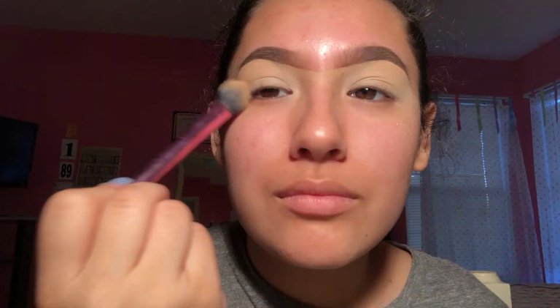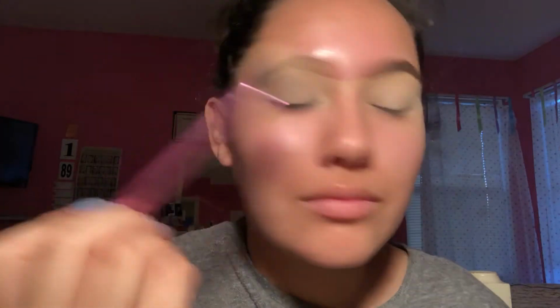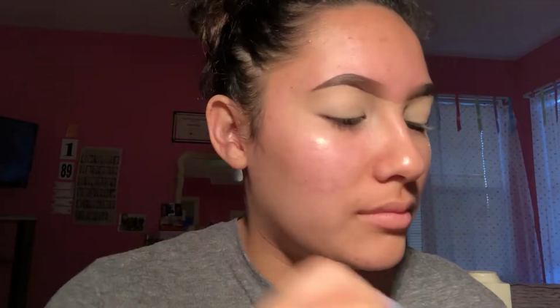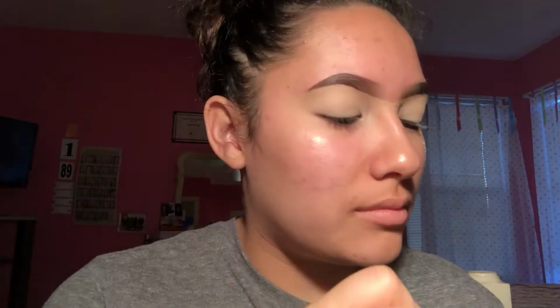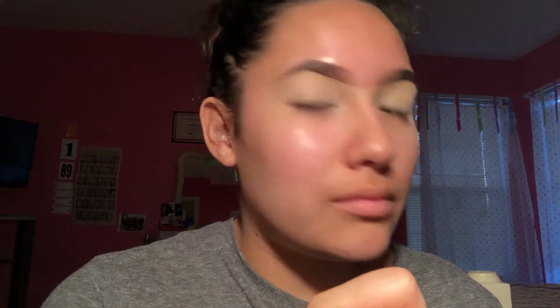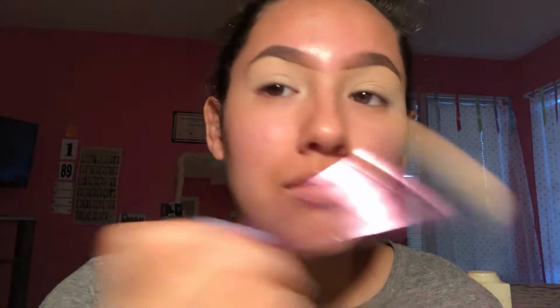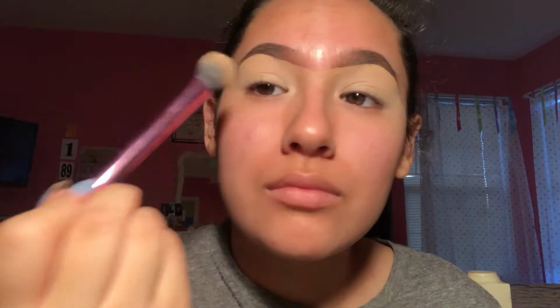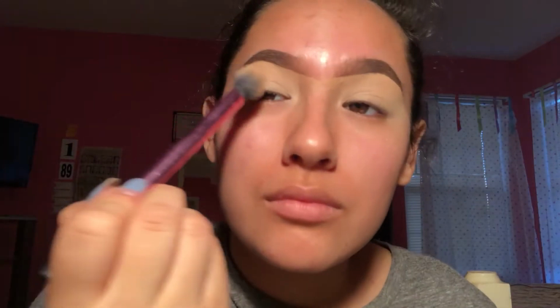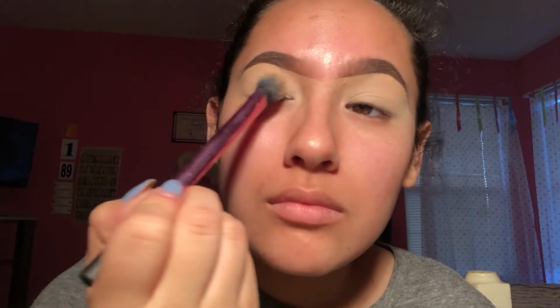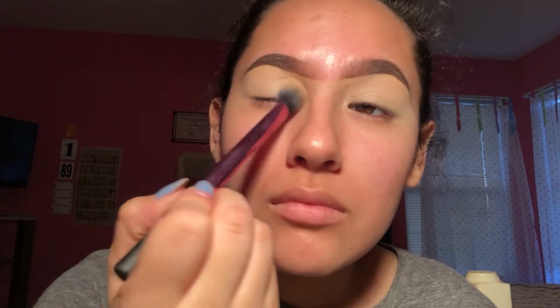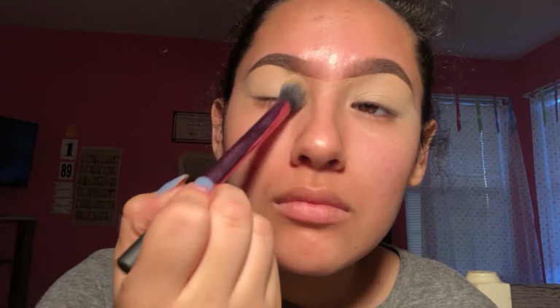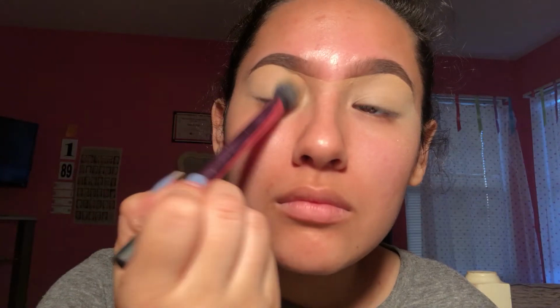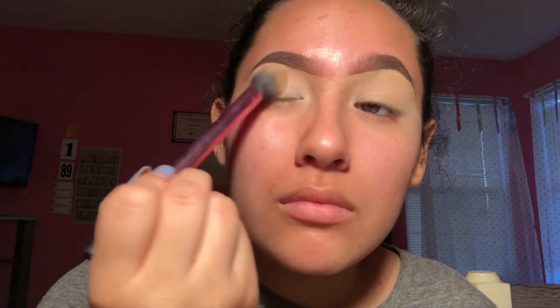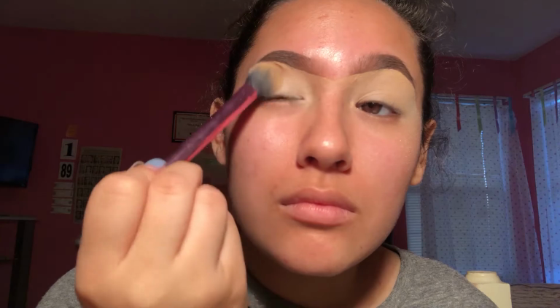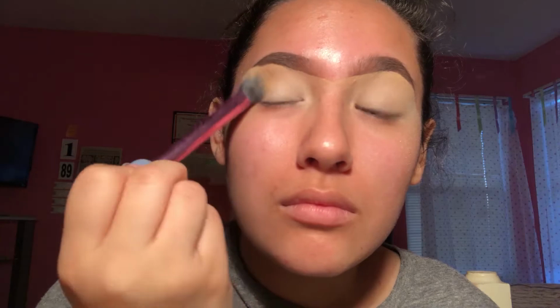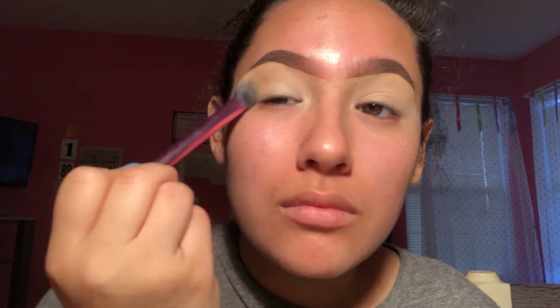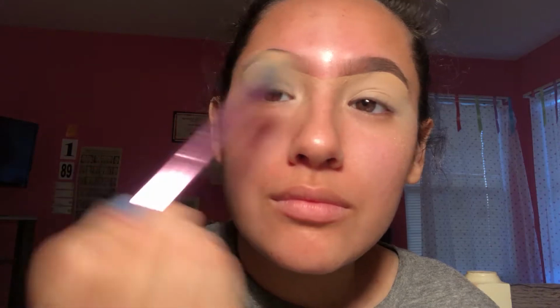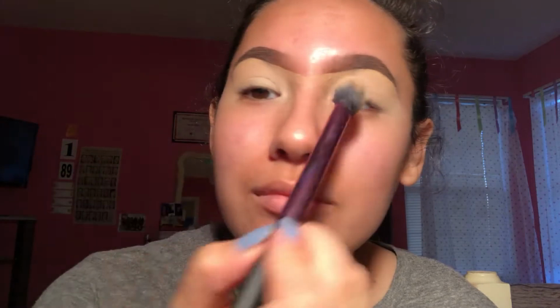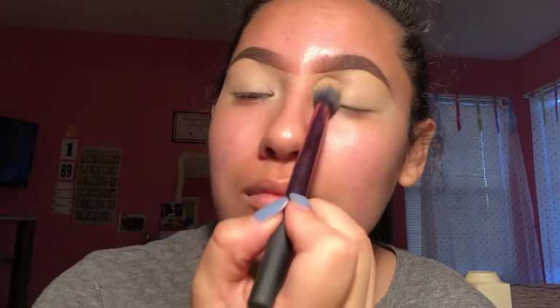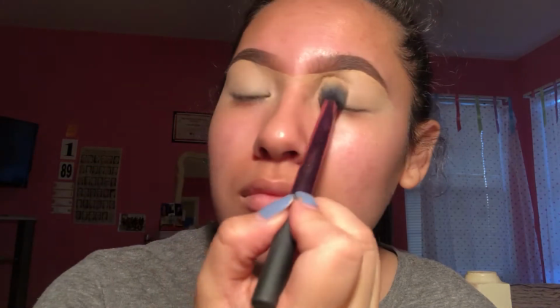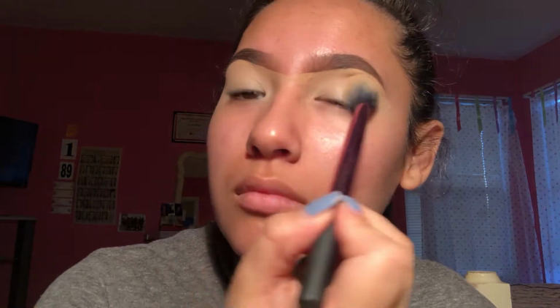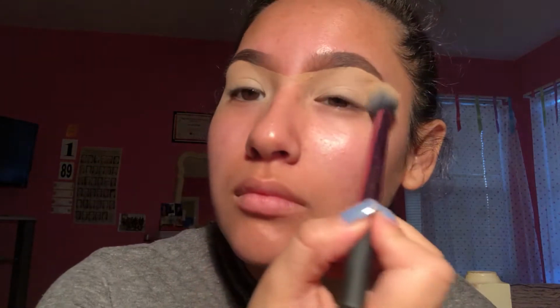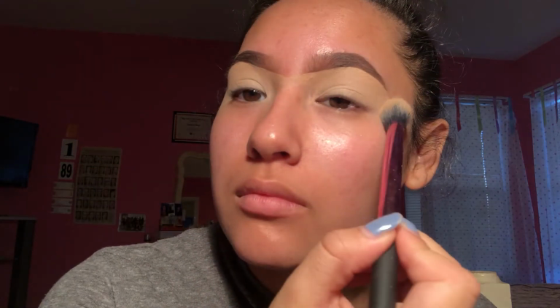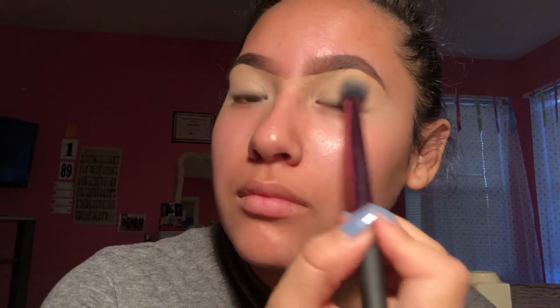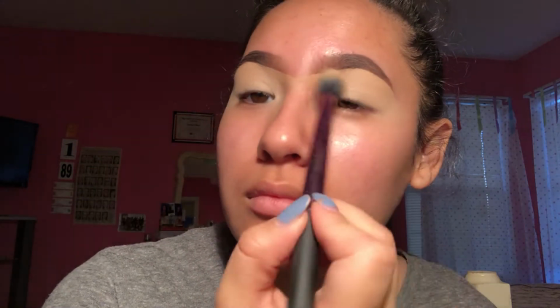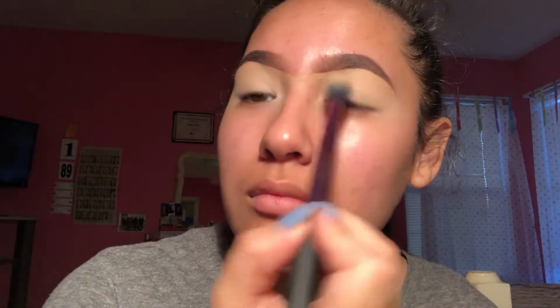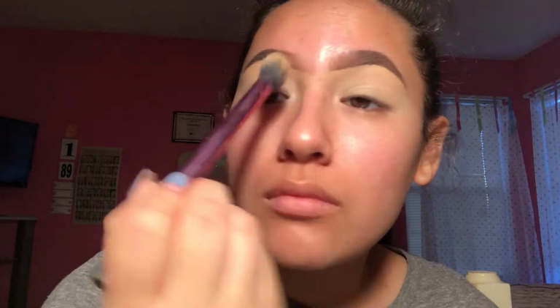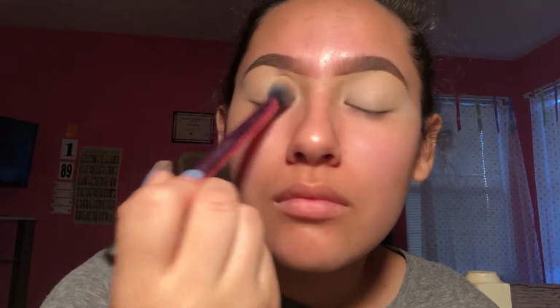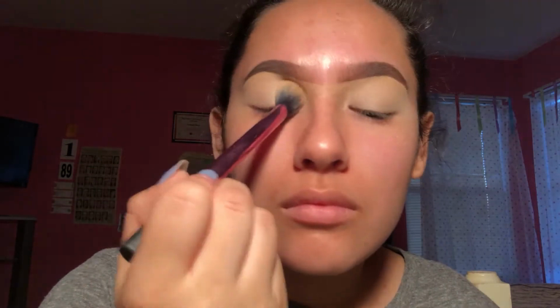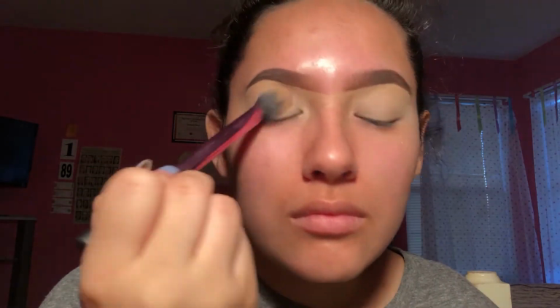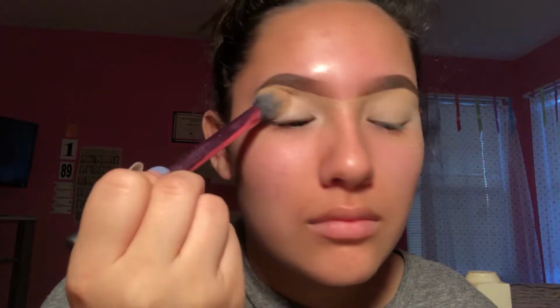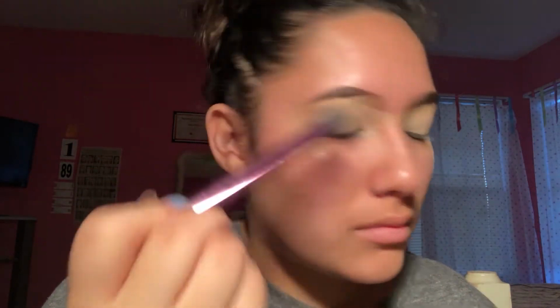Now if you want your makeup to last all day, especially your eyeshadow, you better set those eyelids — I'm telling you.